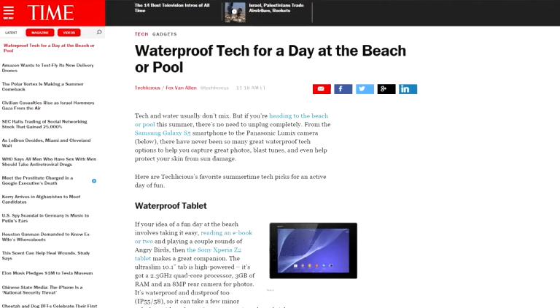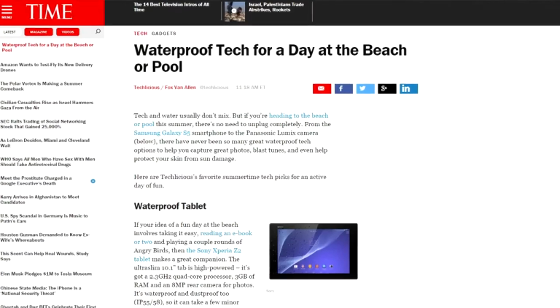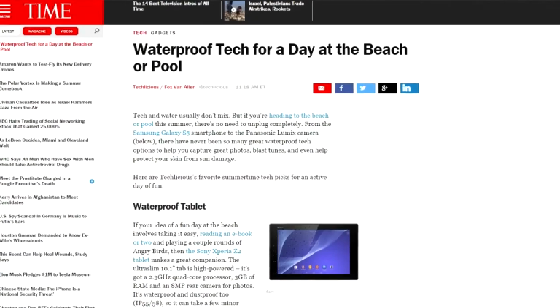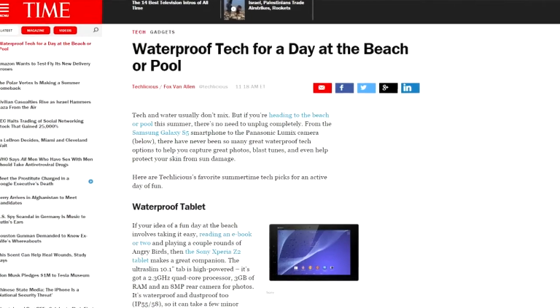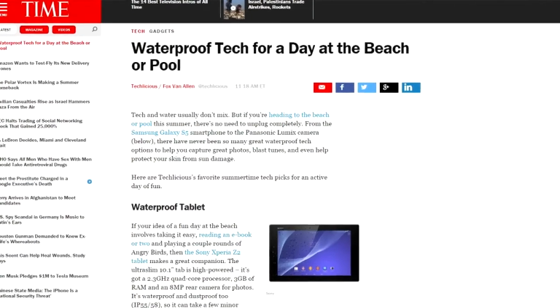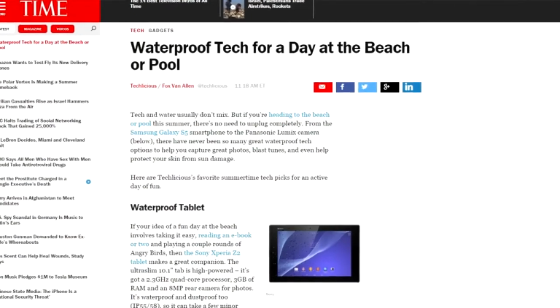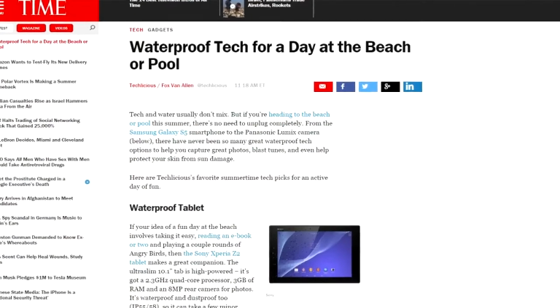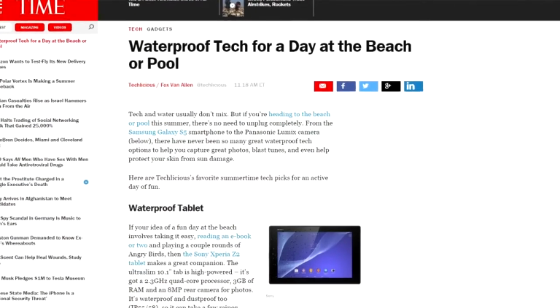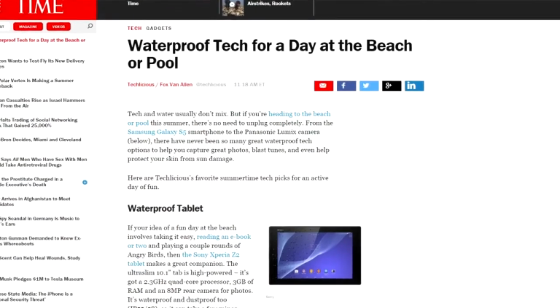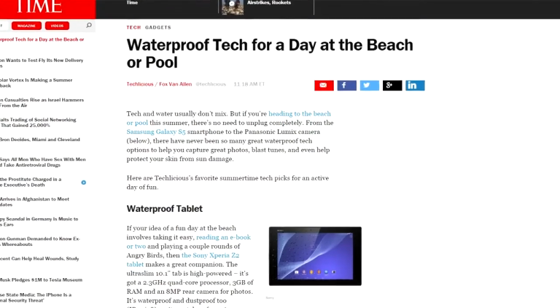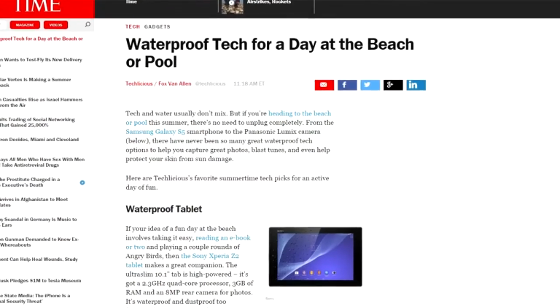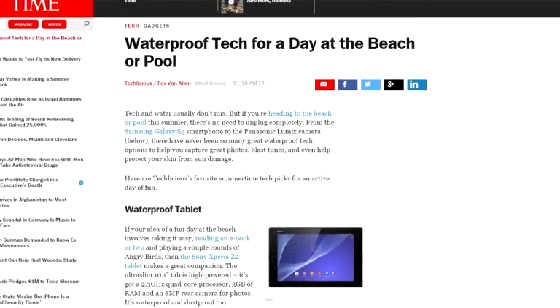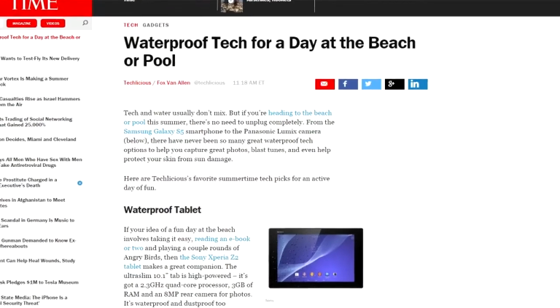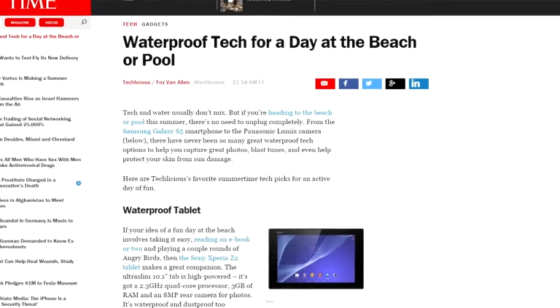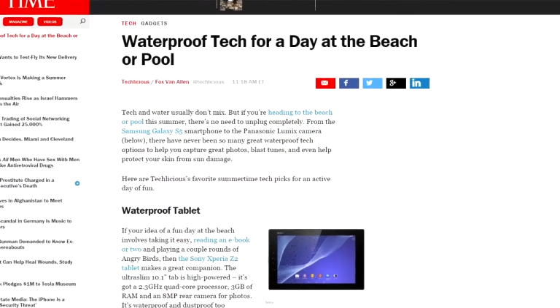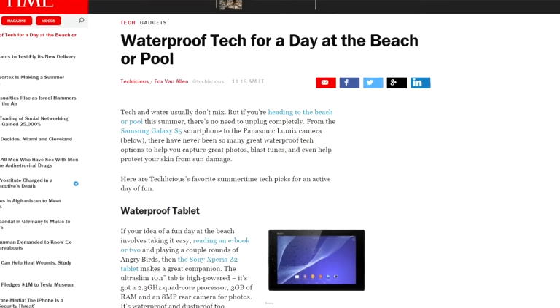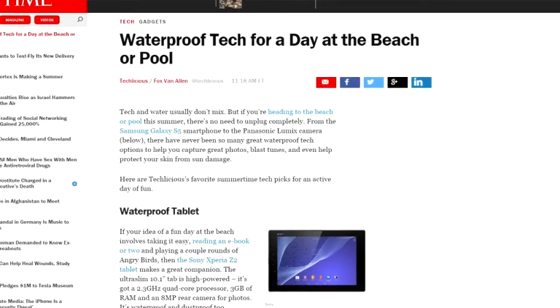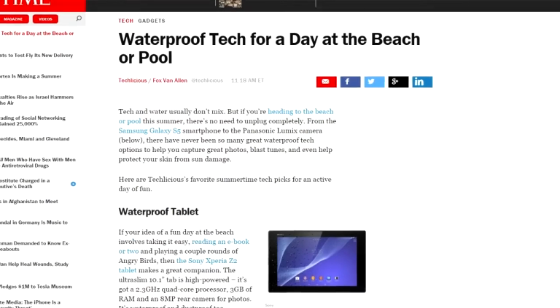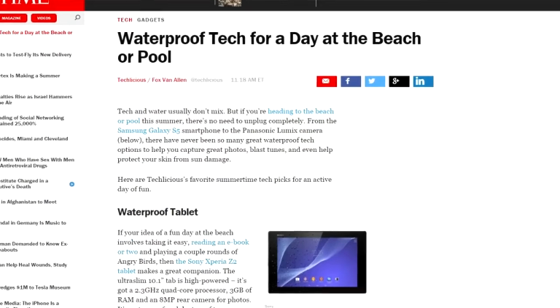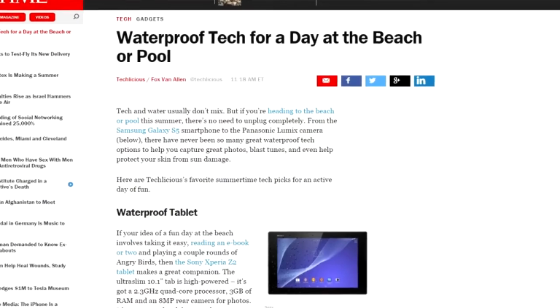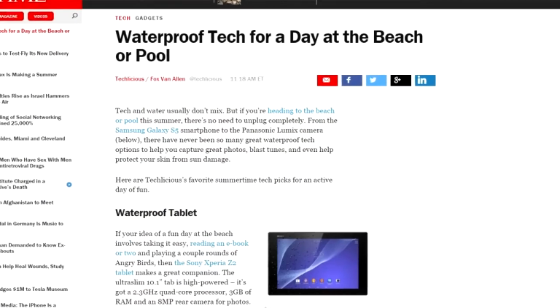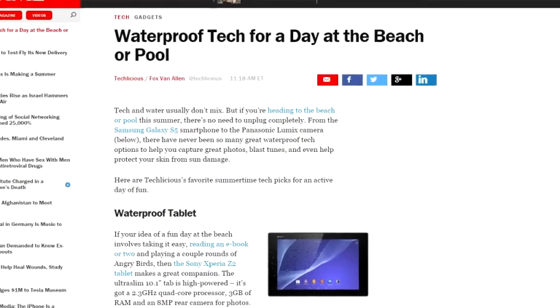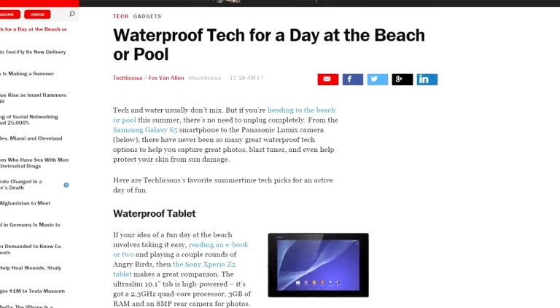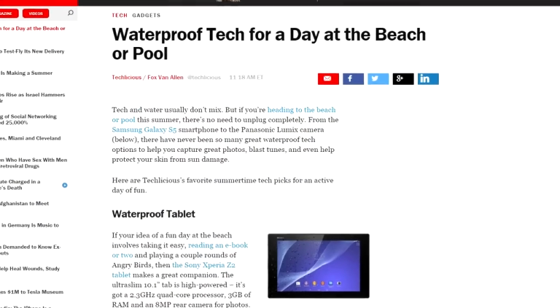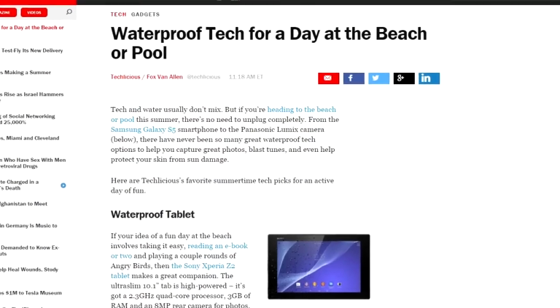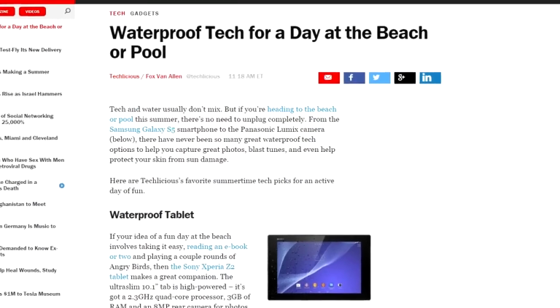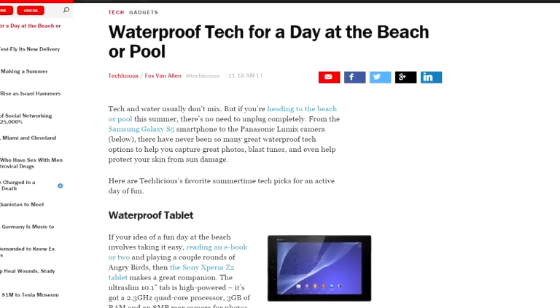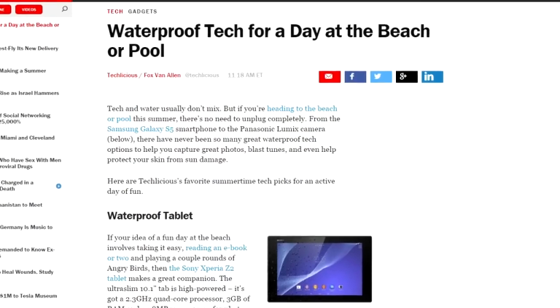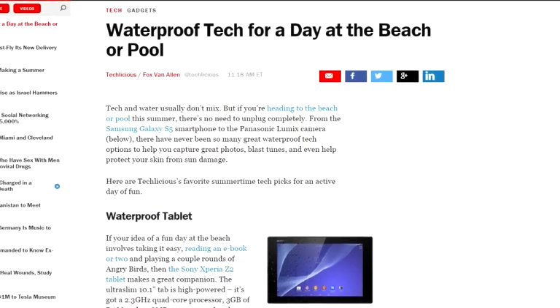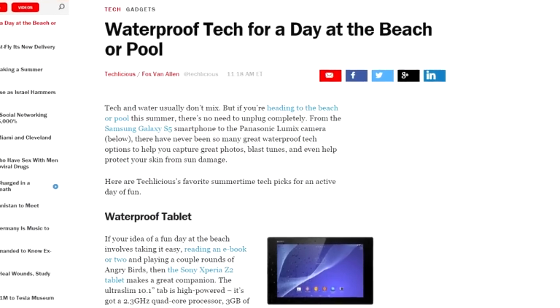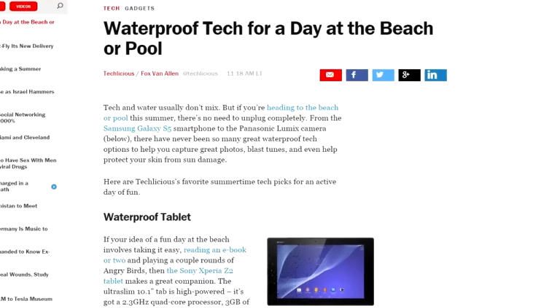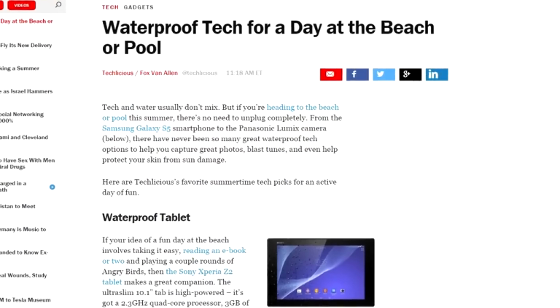To read more about these products and to find links to where you can buy them, head over to time.com and search for waterproof tech.